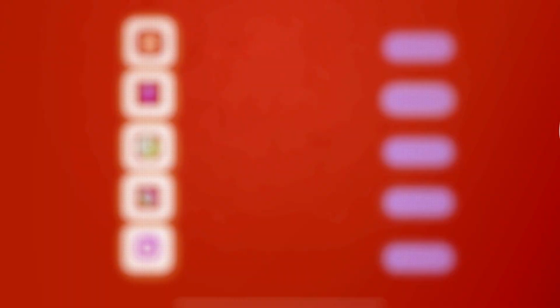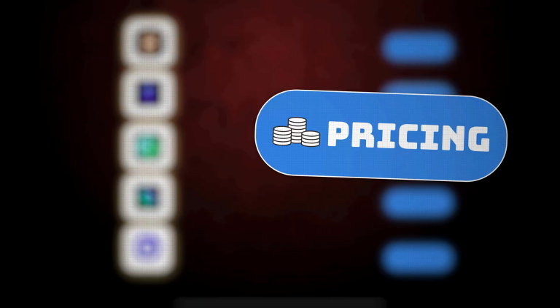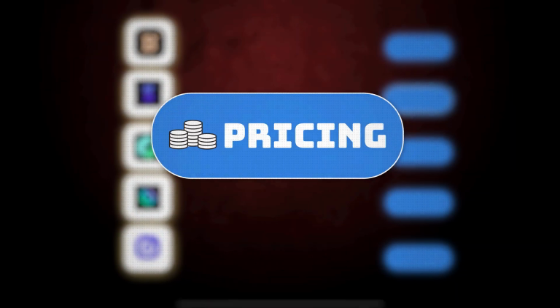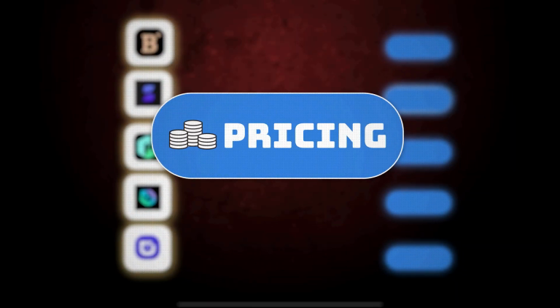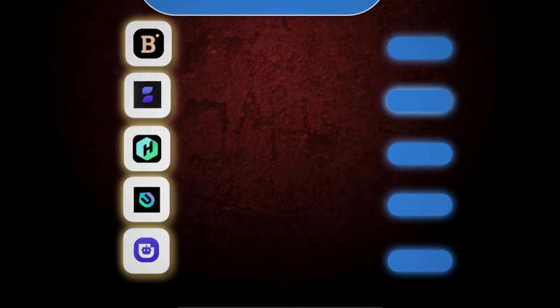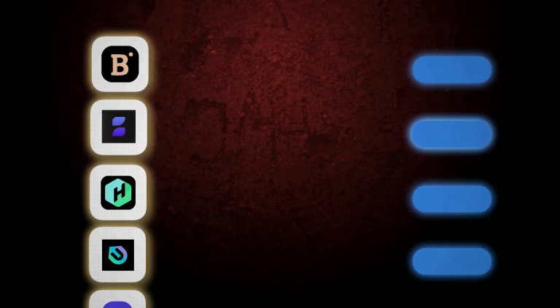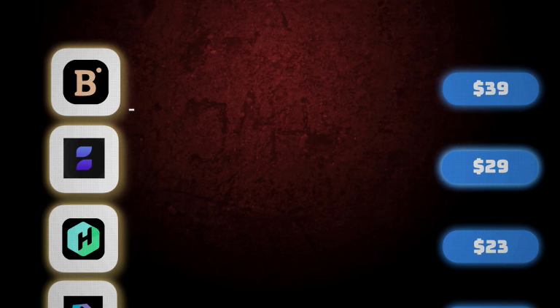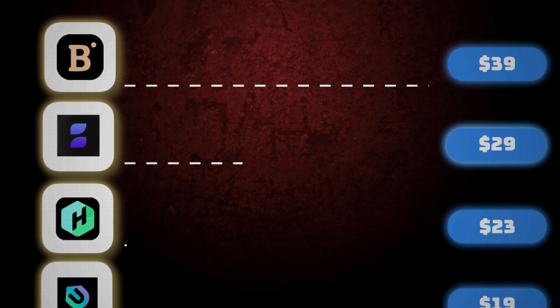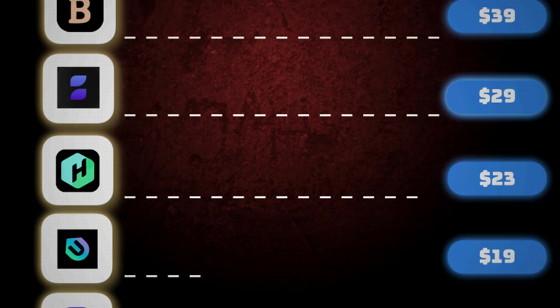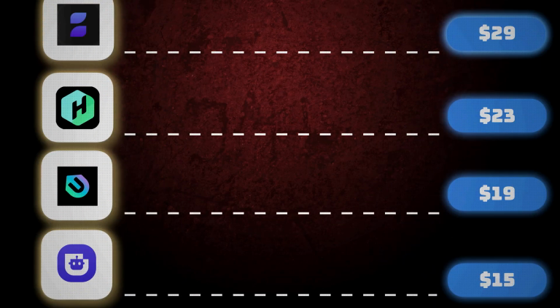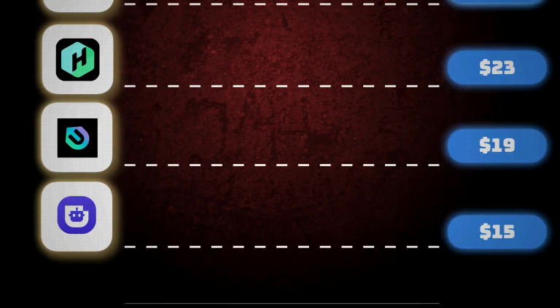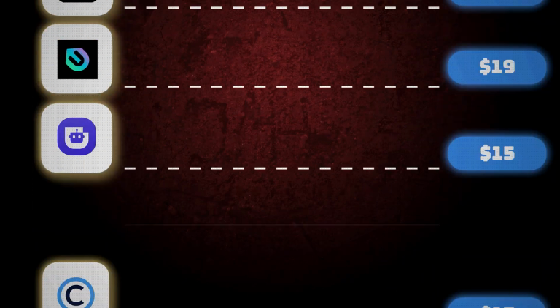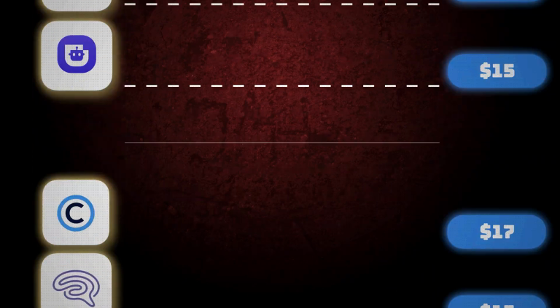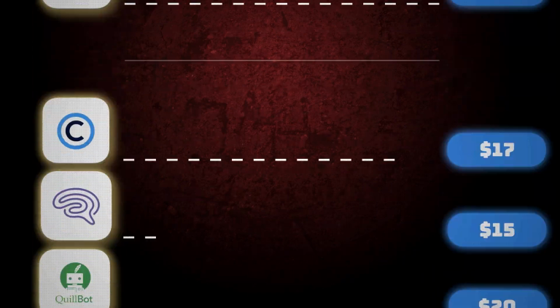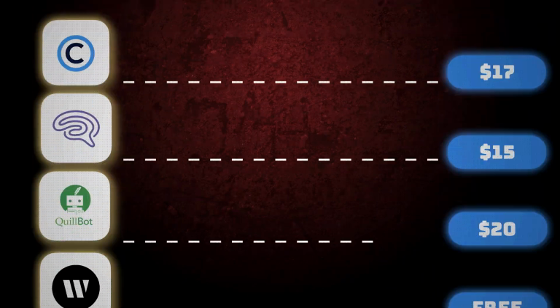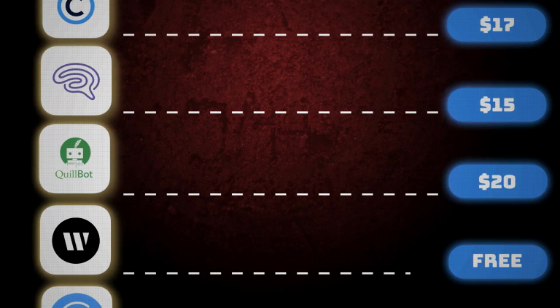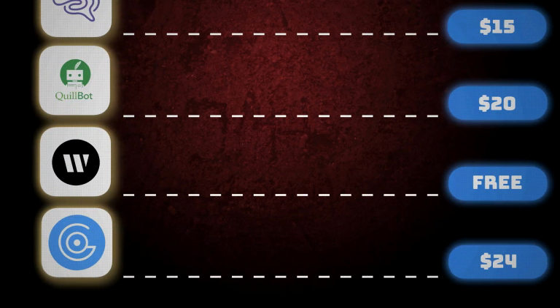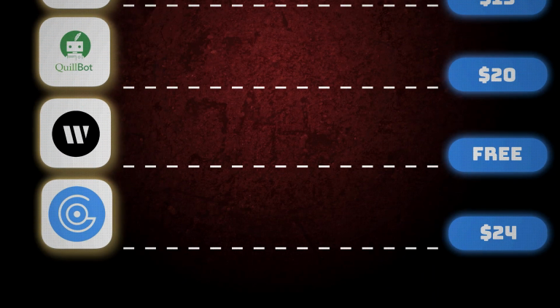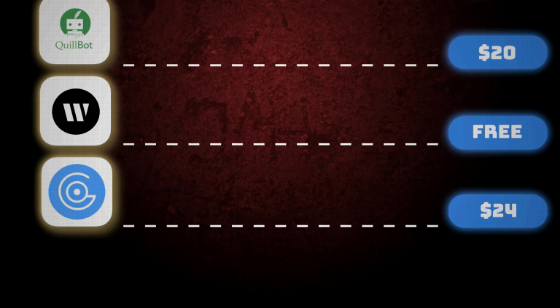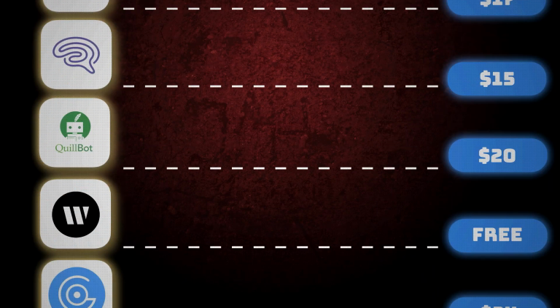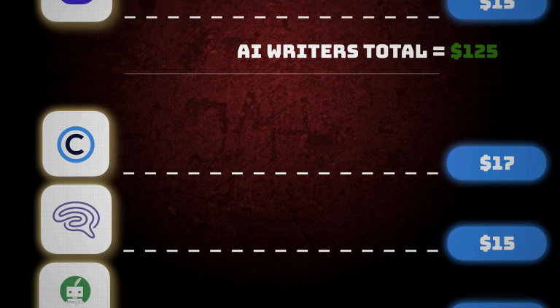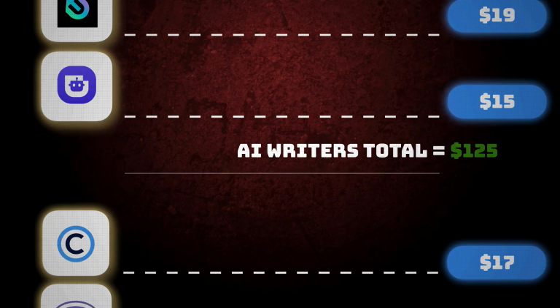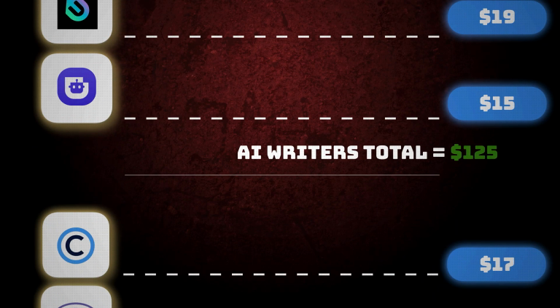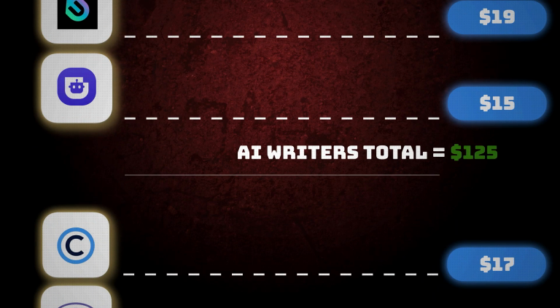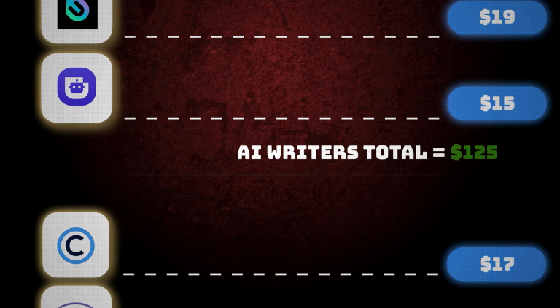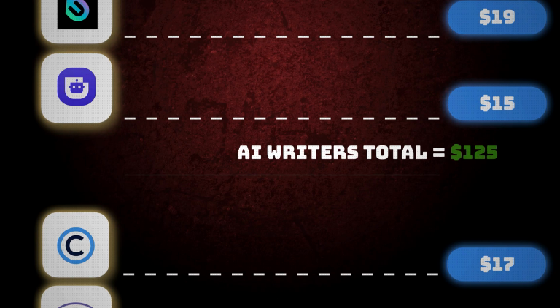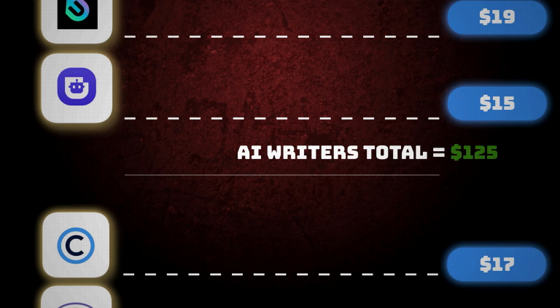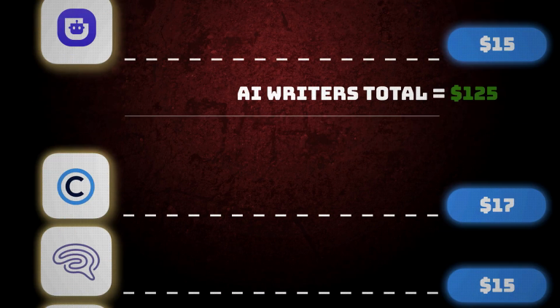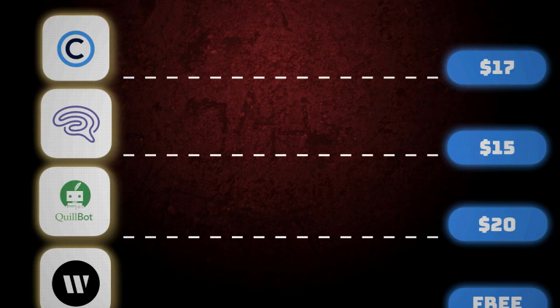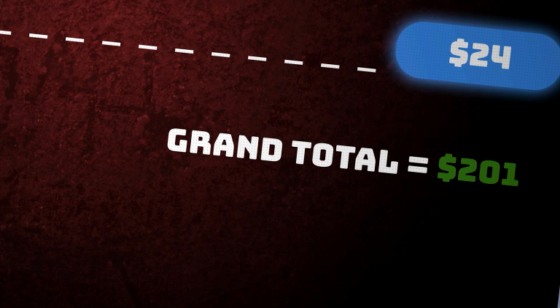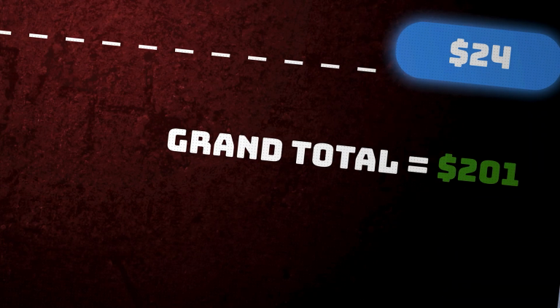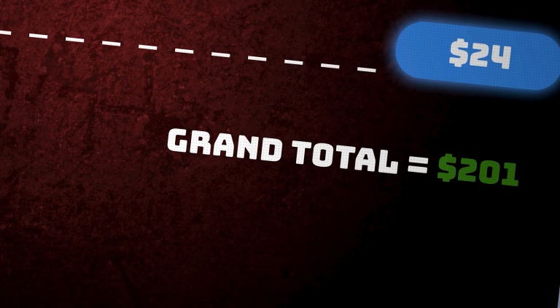First of all let's start with the pricing. This is how much we paid for each subscription, and this is our total for the AI writers, bringing us to this grand total.